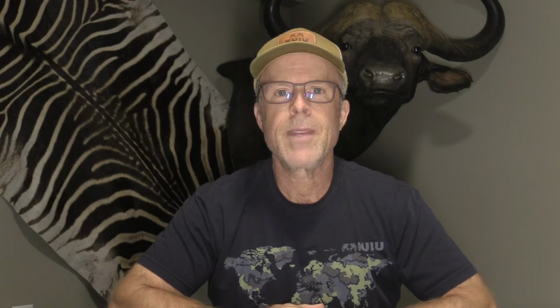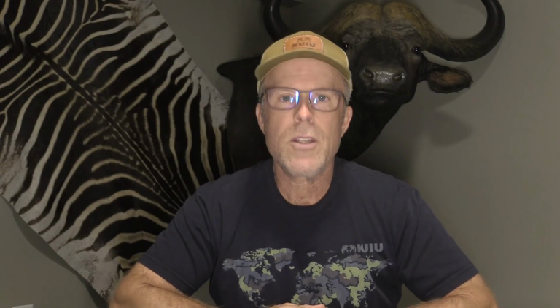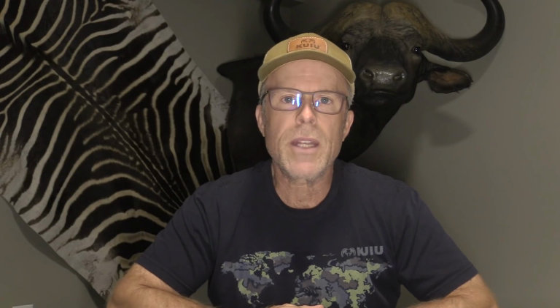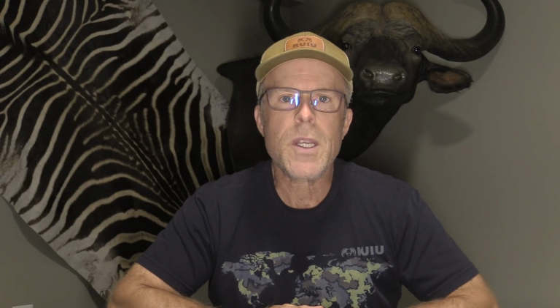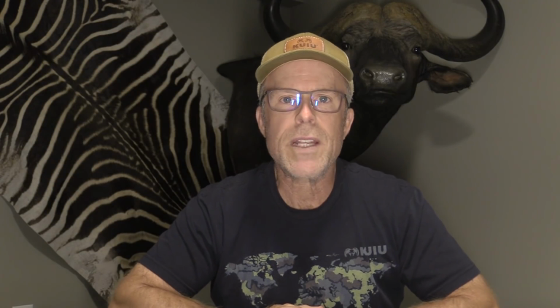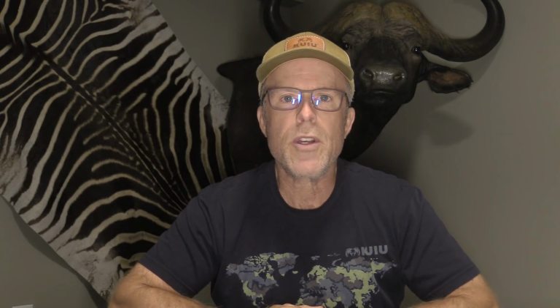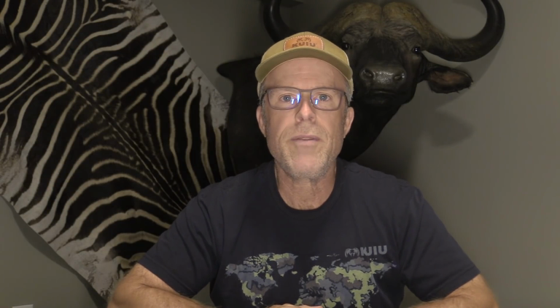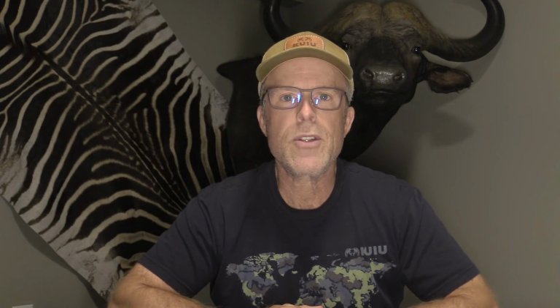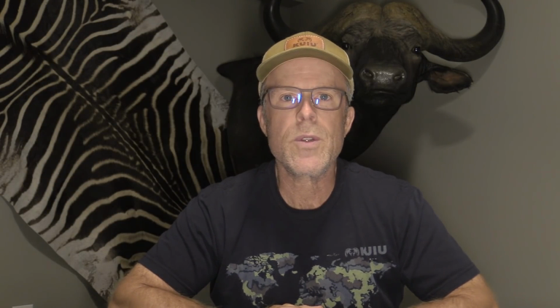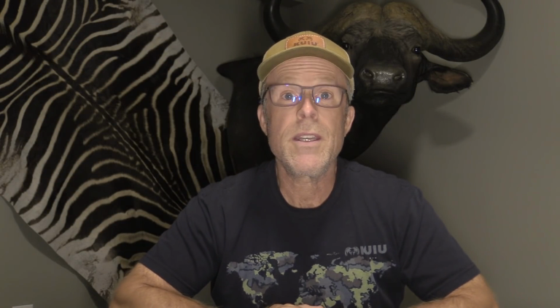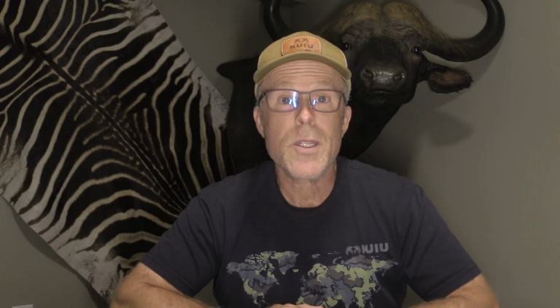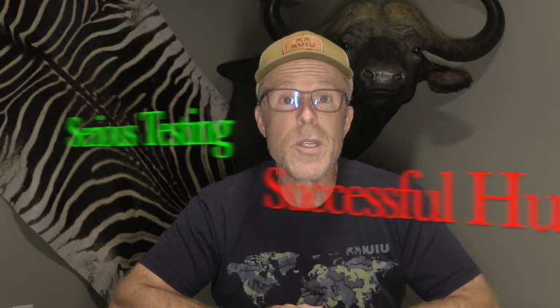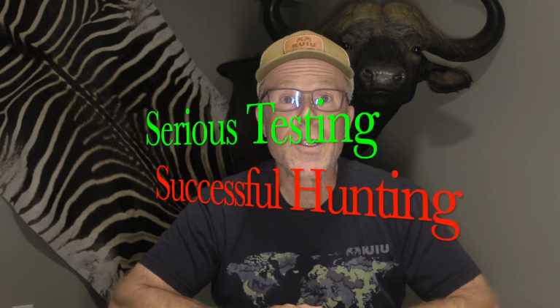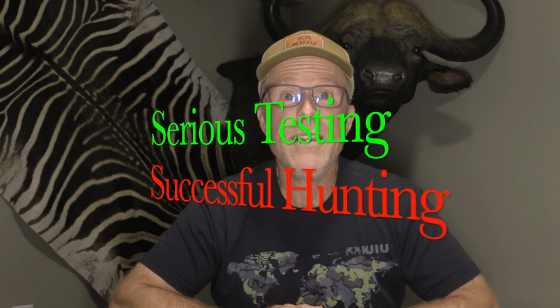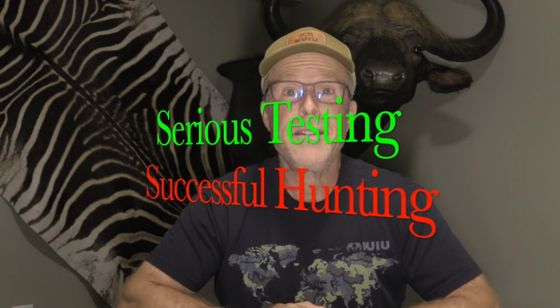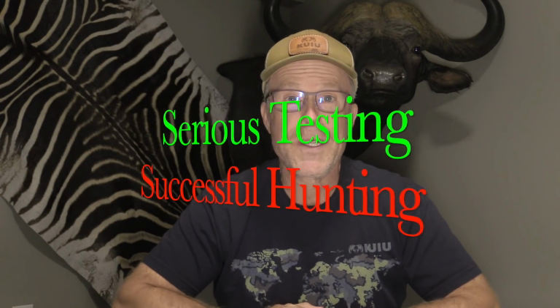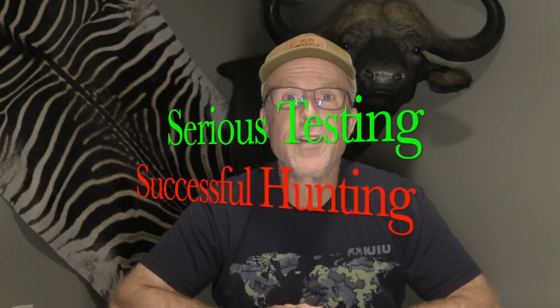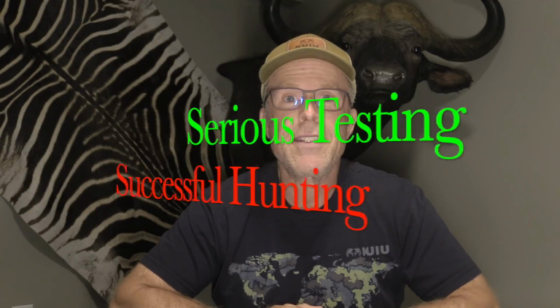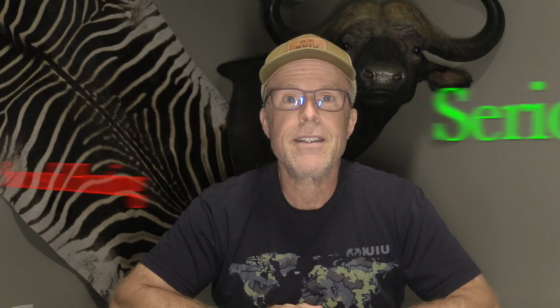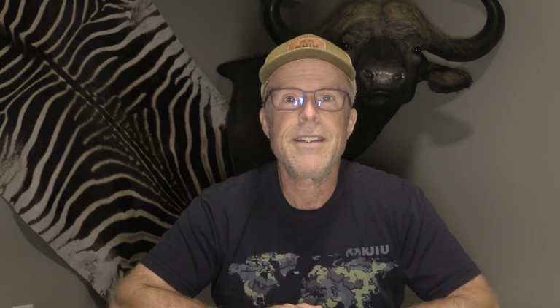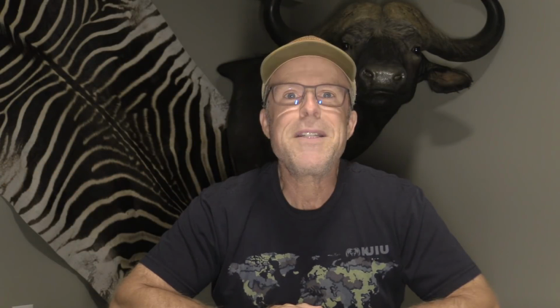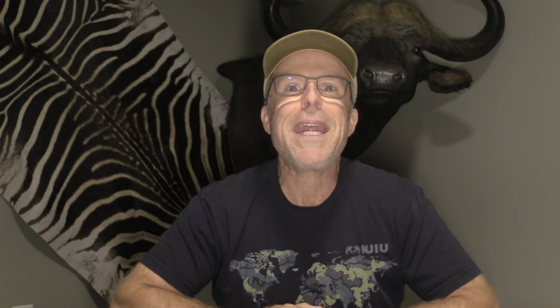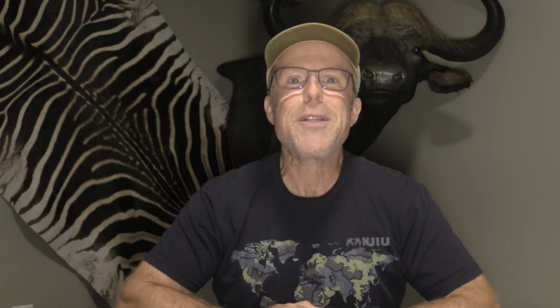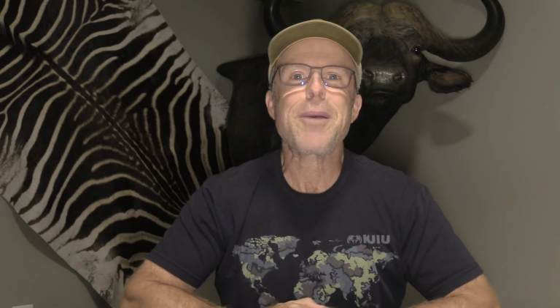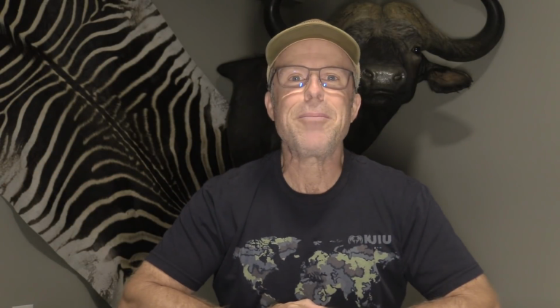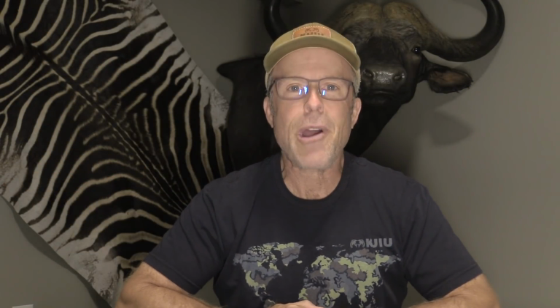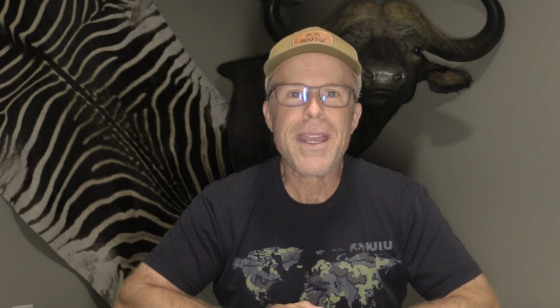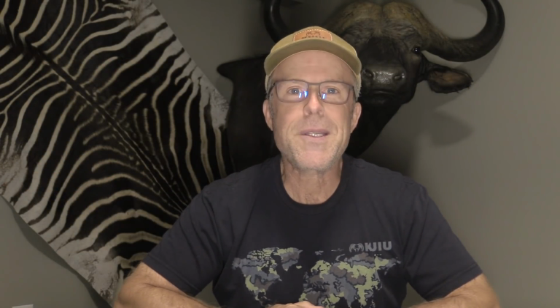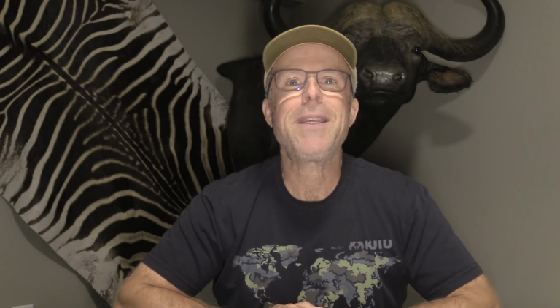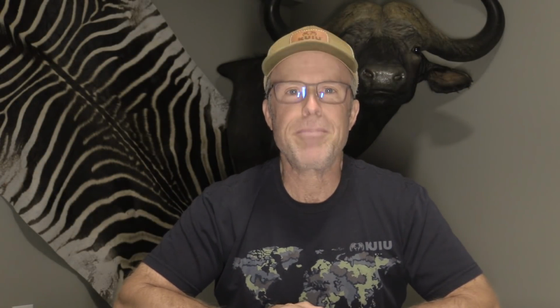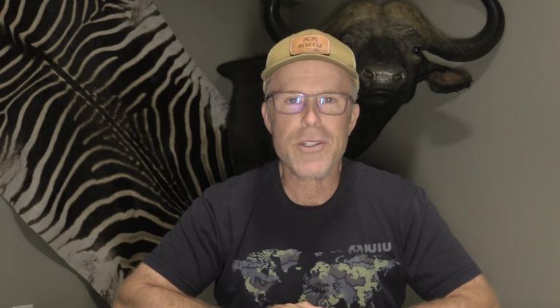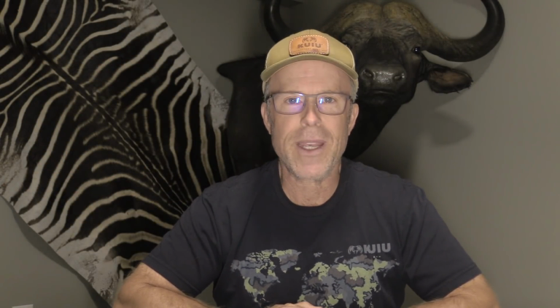I'm John Lusk here of Lusk Archery Adventures. Serious testing, successful hunting. Today I want to talk about broadheads and blood trails.